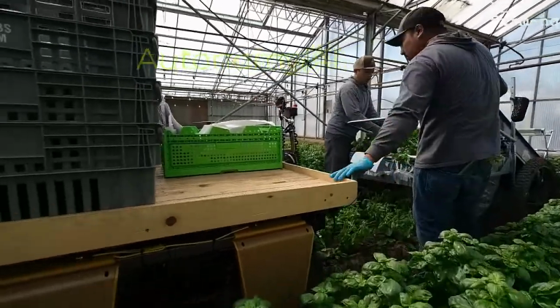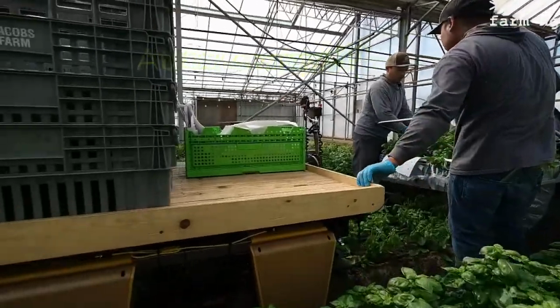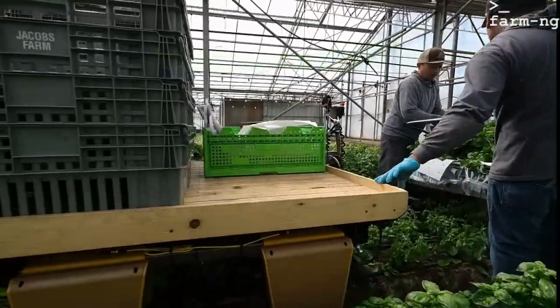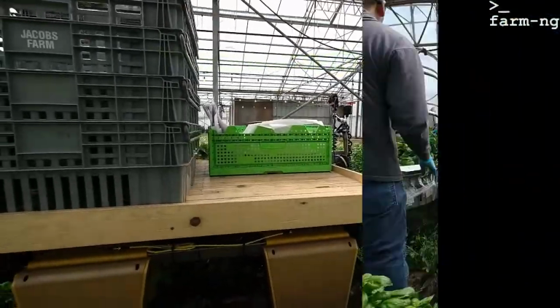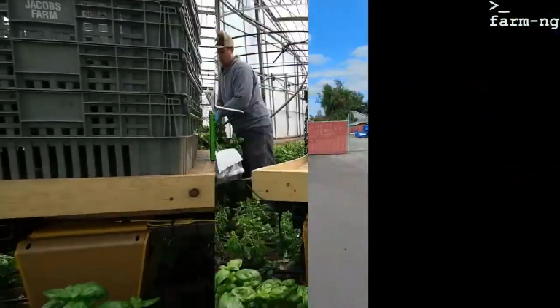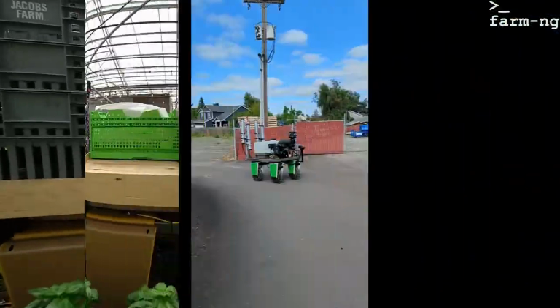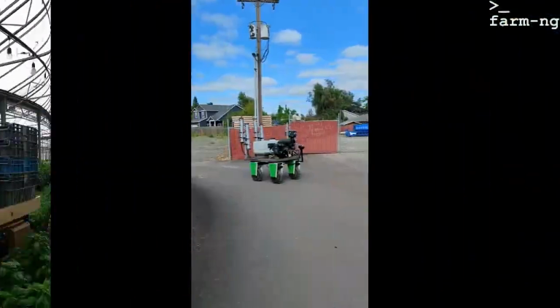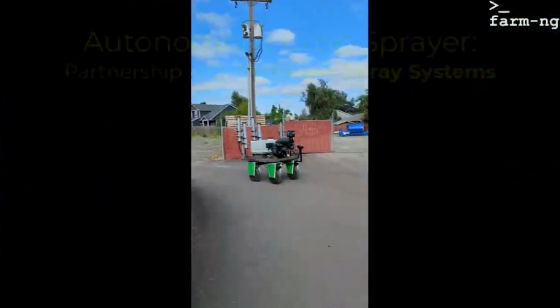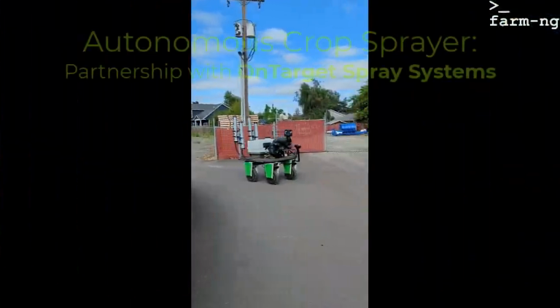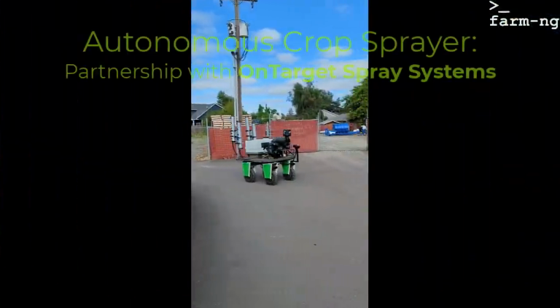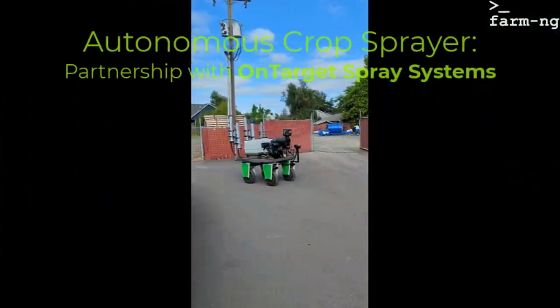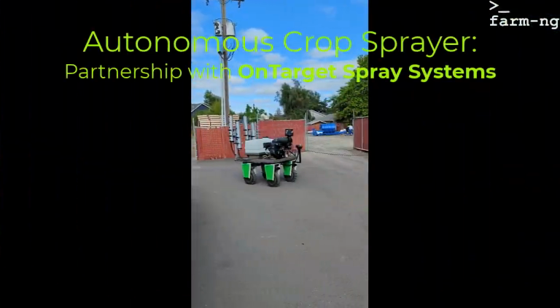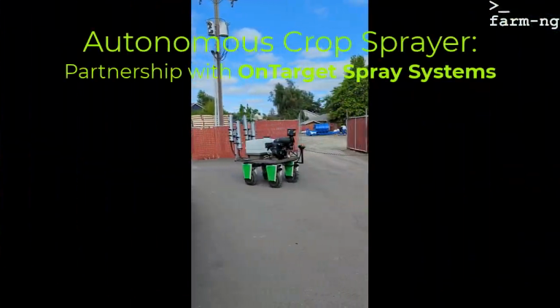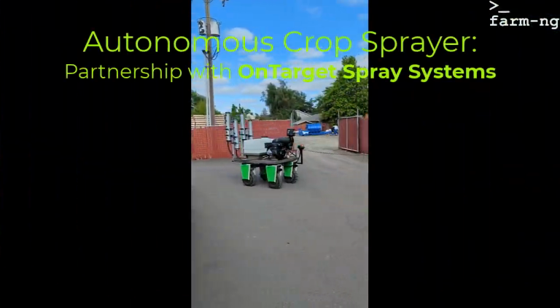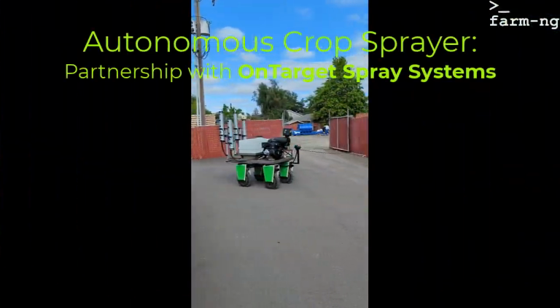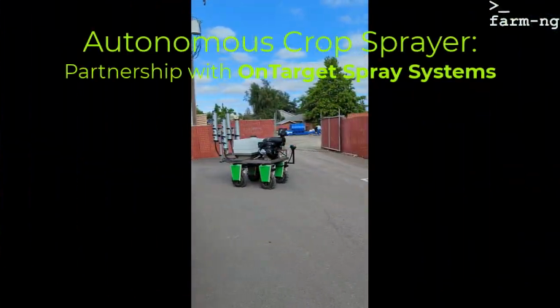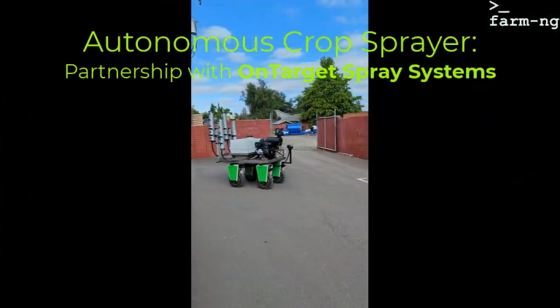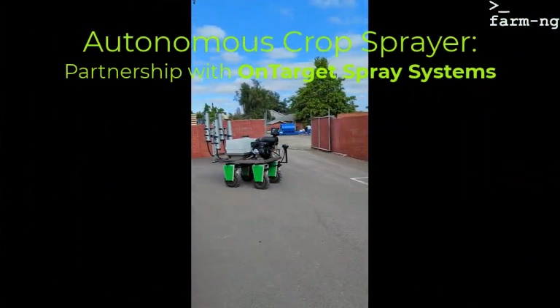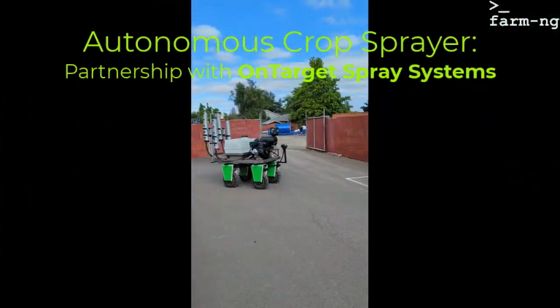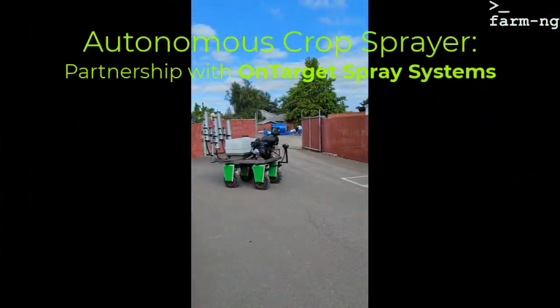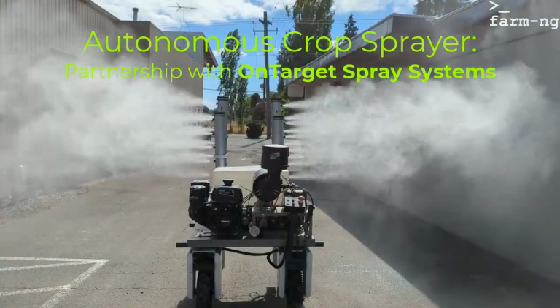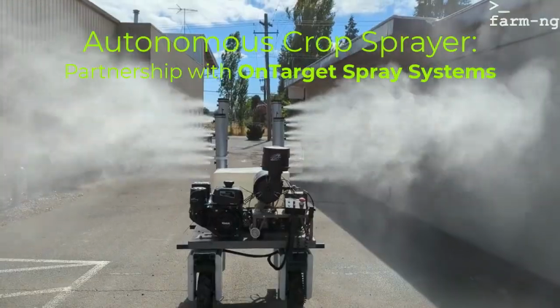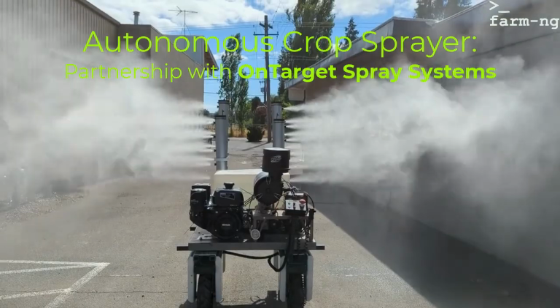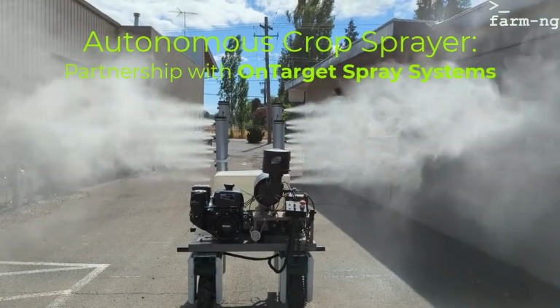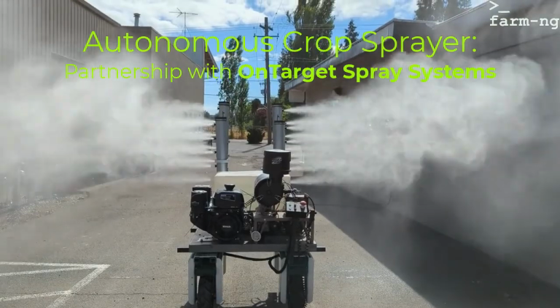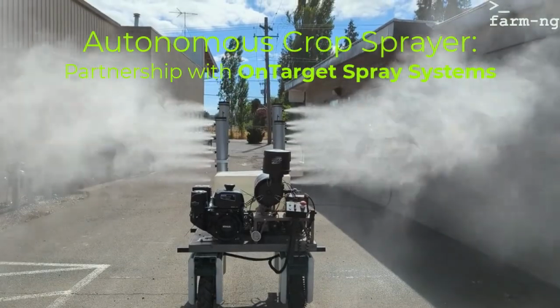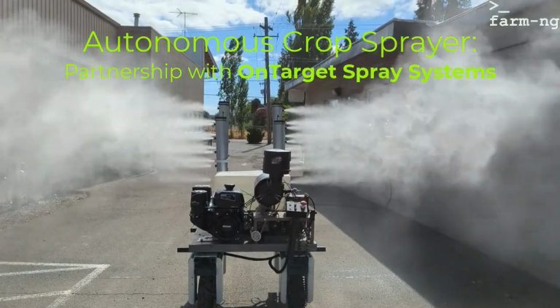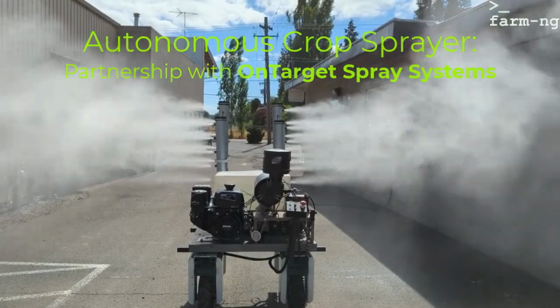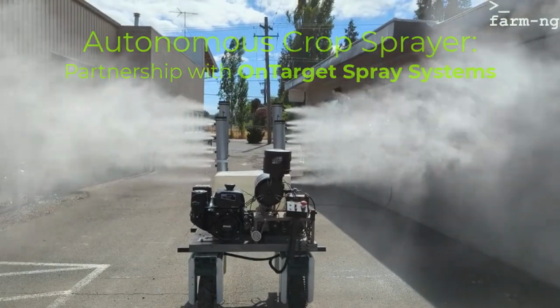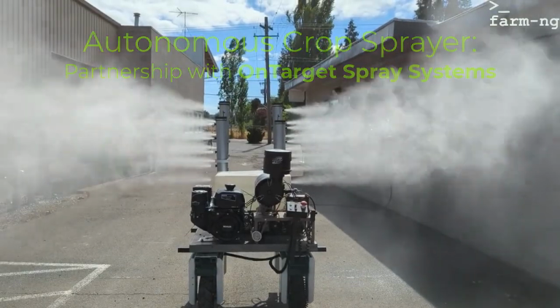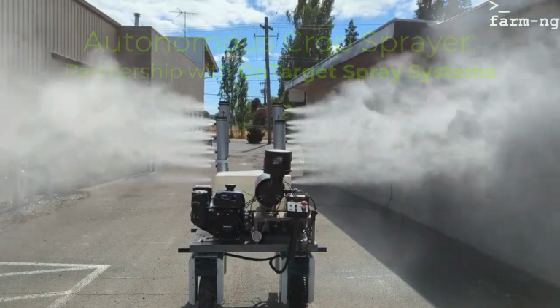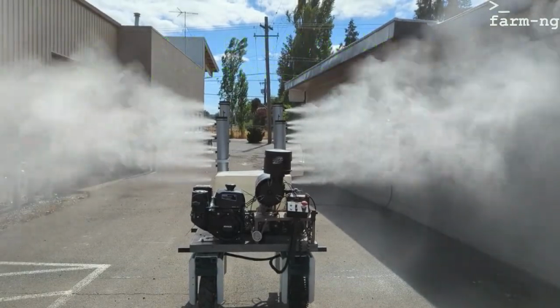We've also recently built an autonomous sprayer with our partners OnTarget Spray Systems.